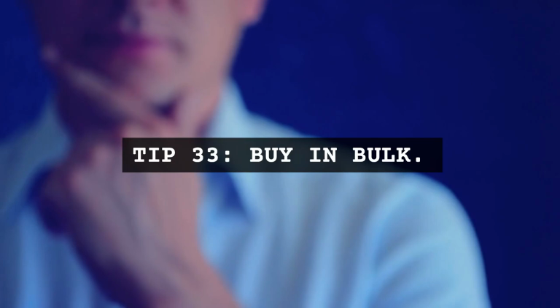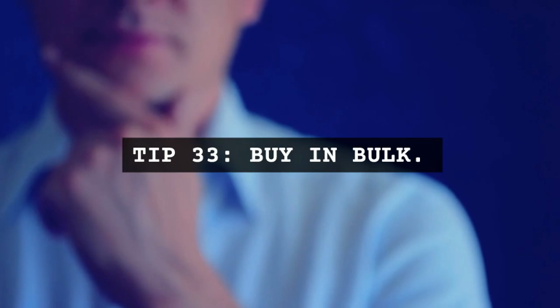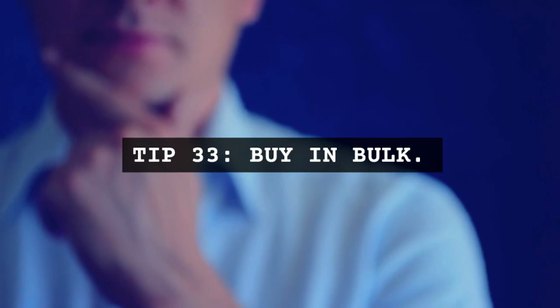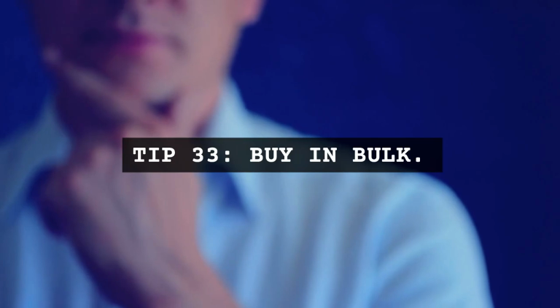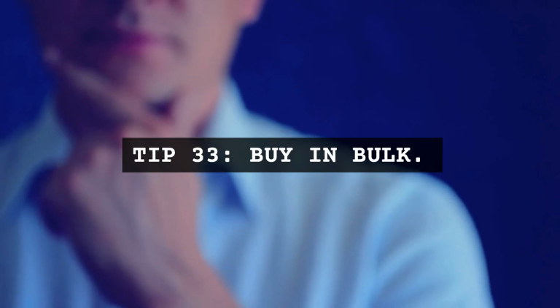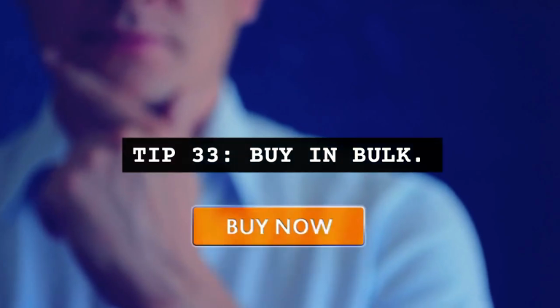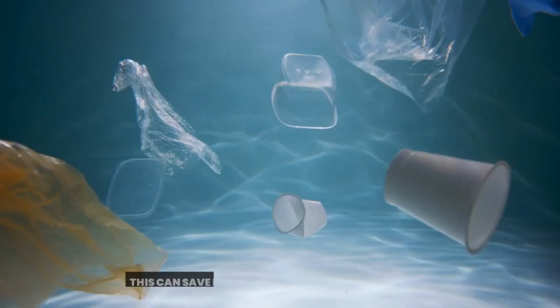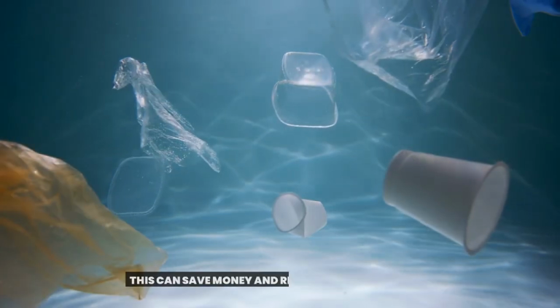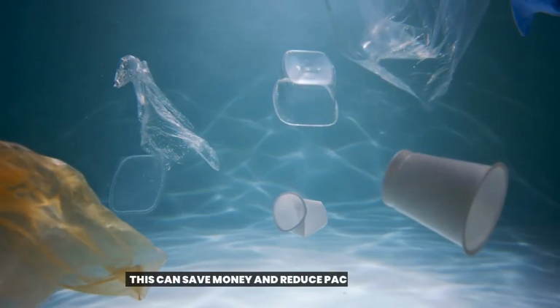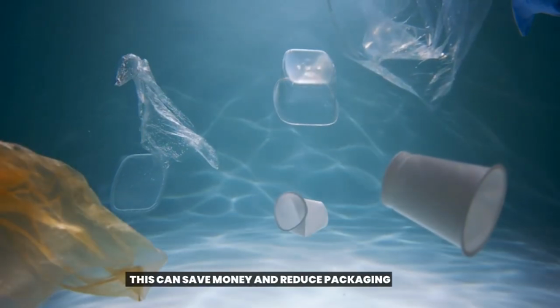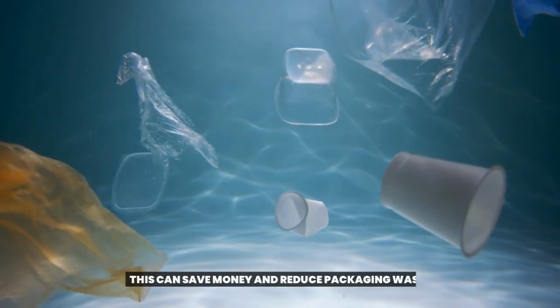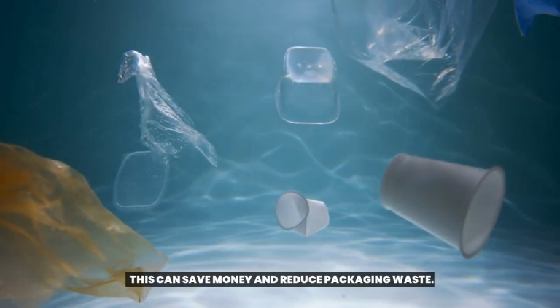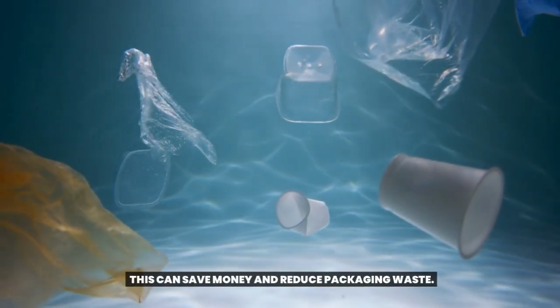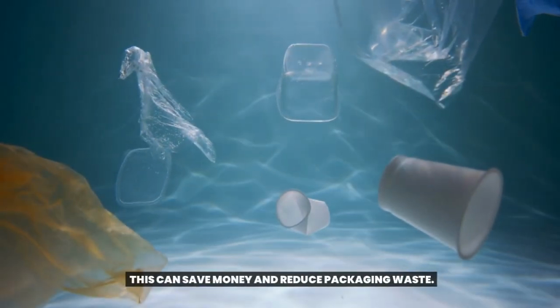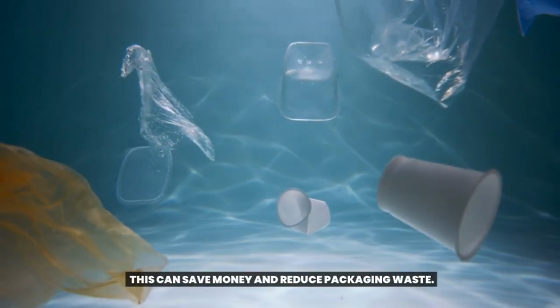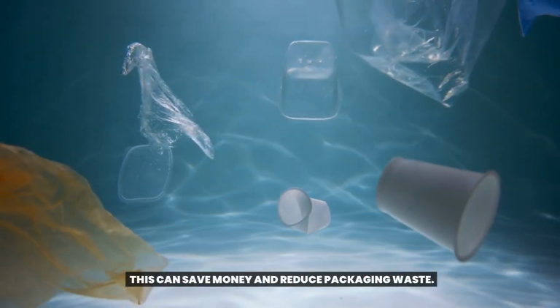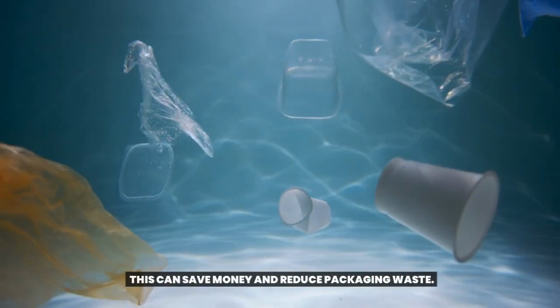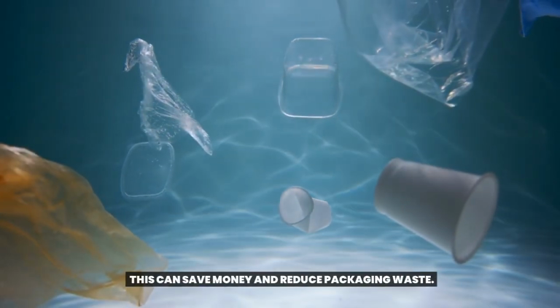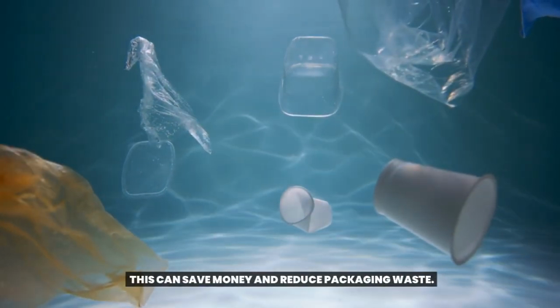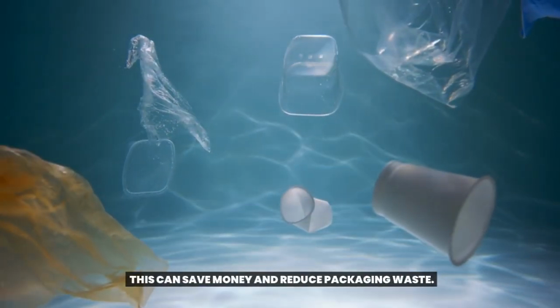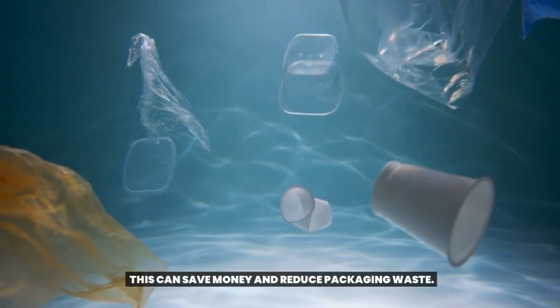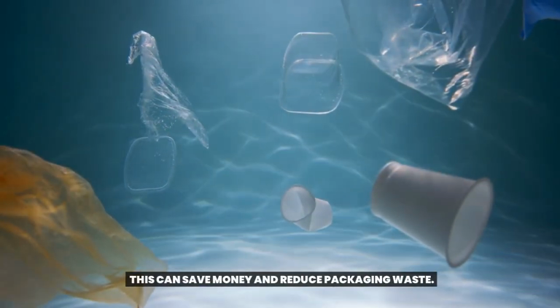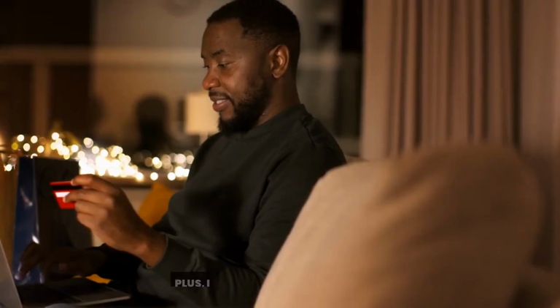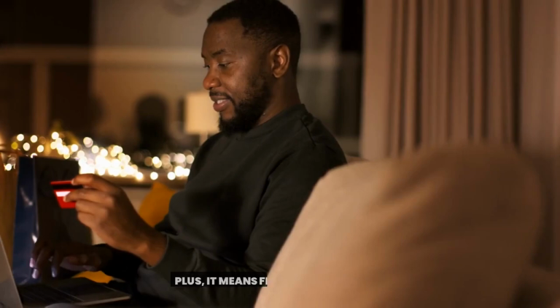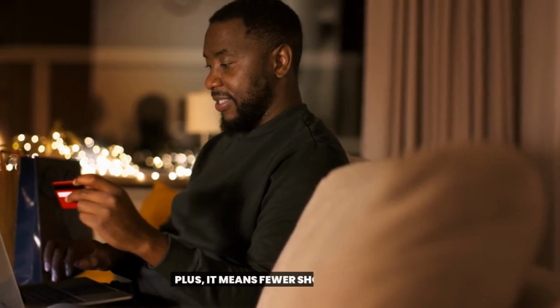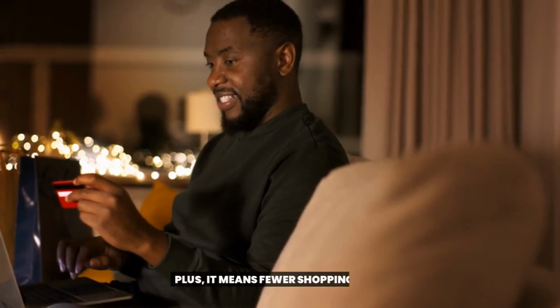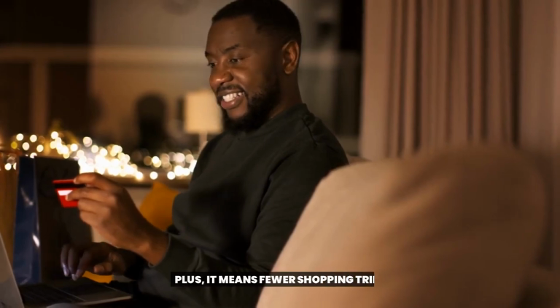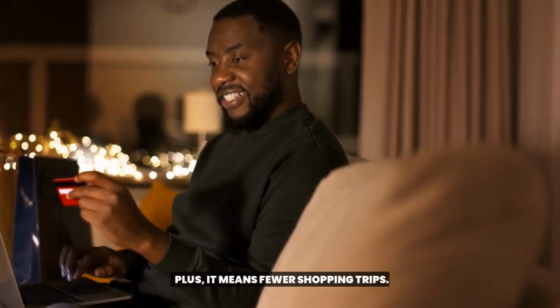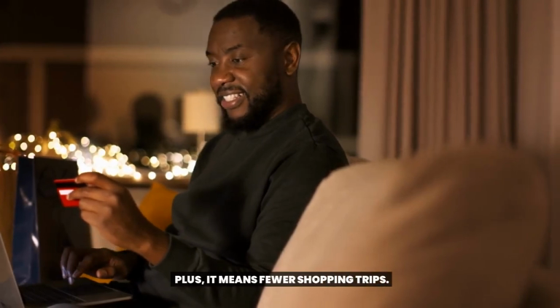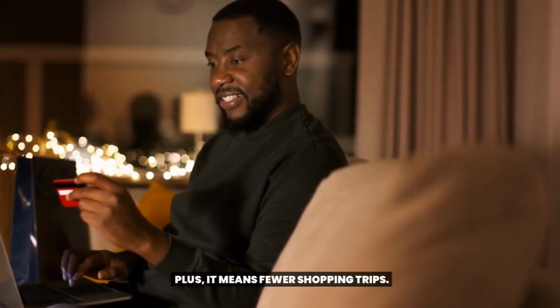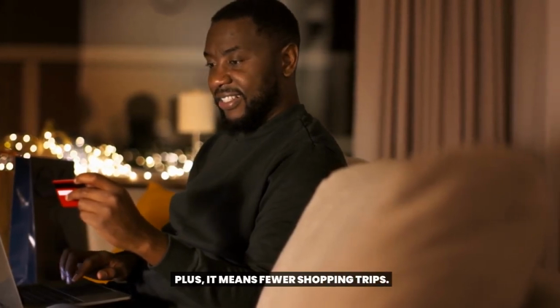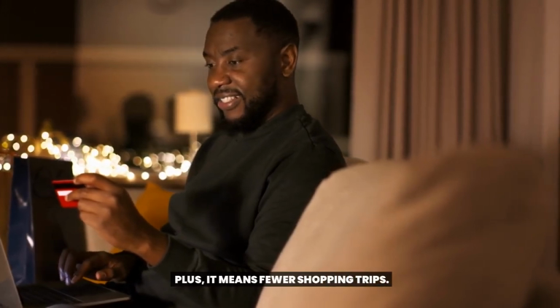Tip 33: Buy in bulk. This can save money and reduce packaging waste. Plus, it means fewer shopping trips.